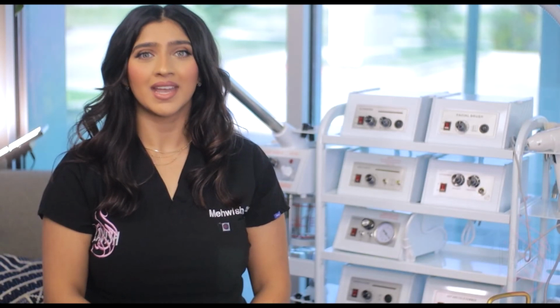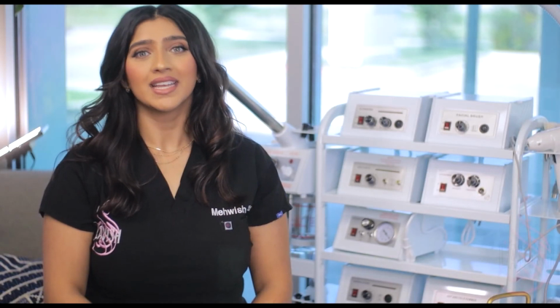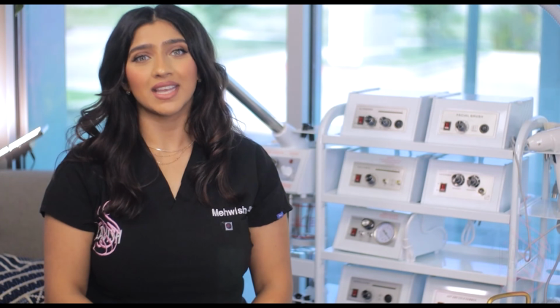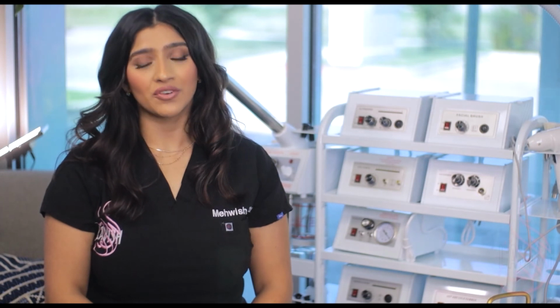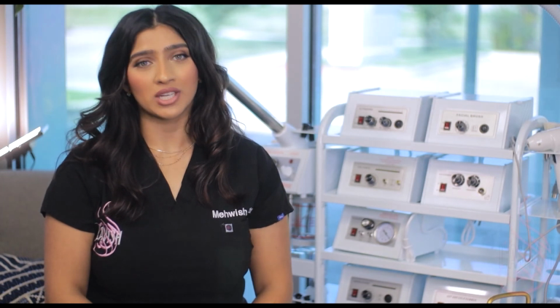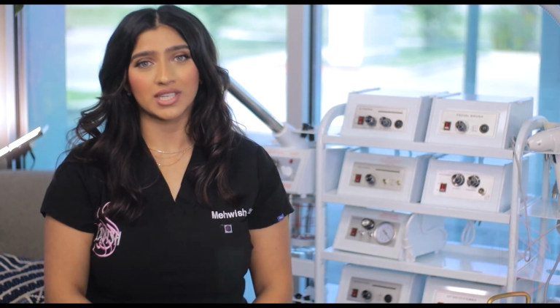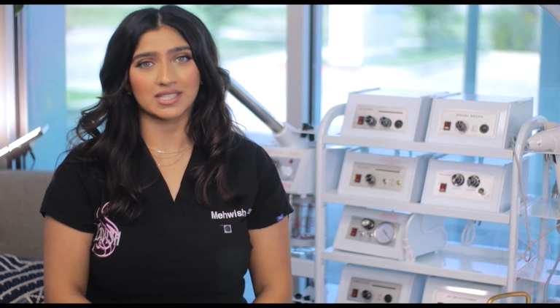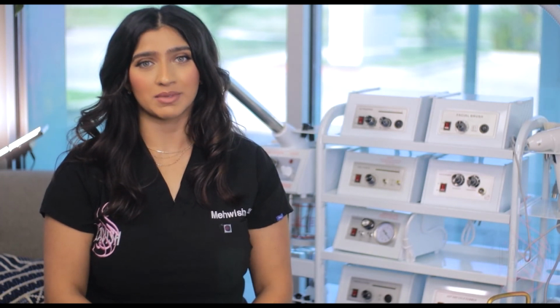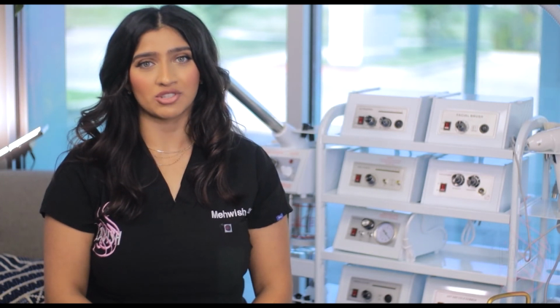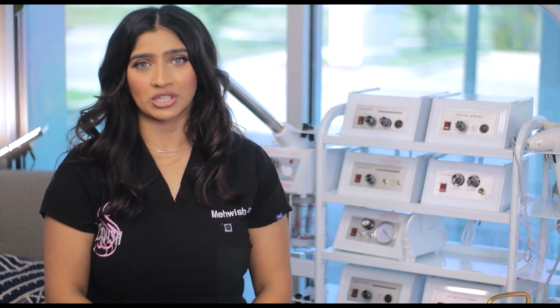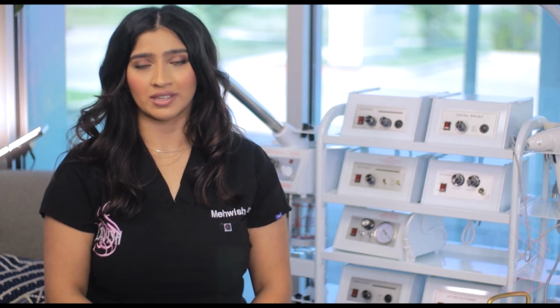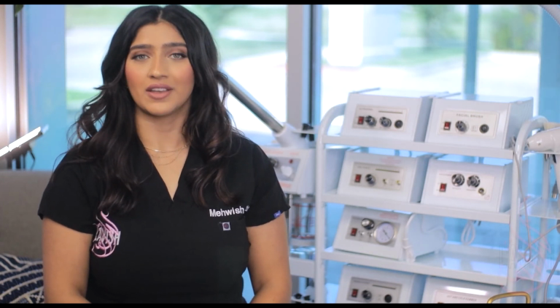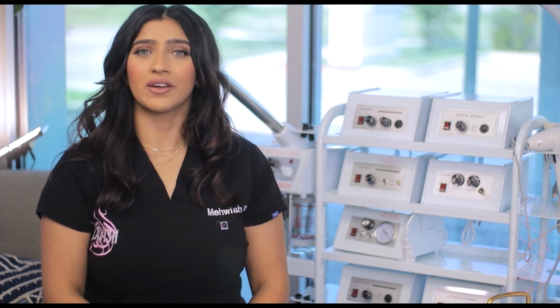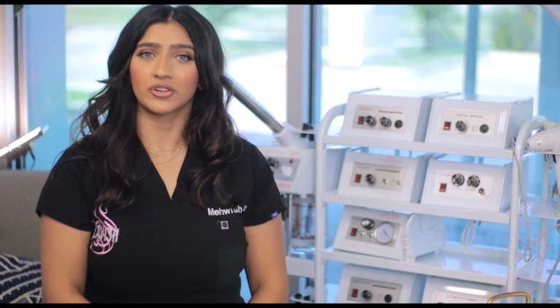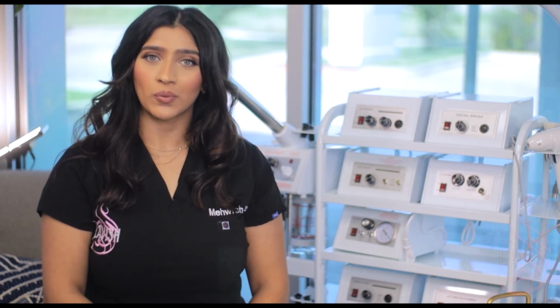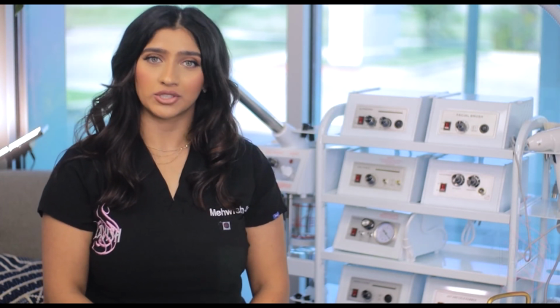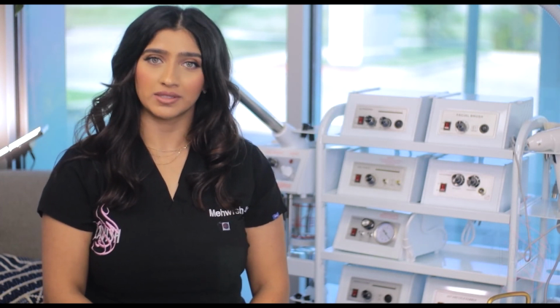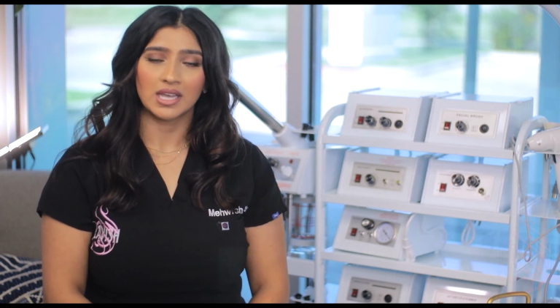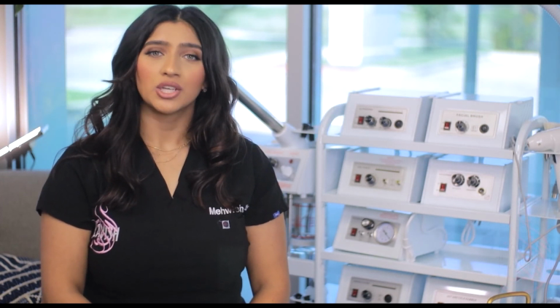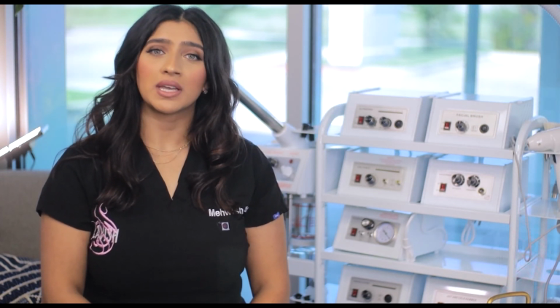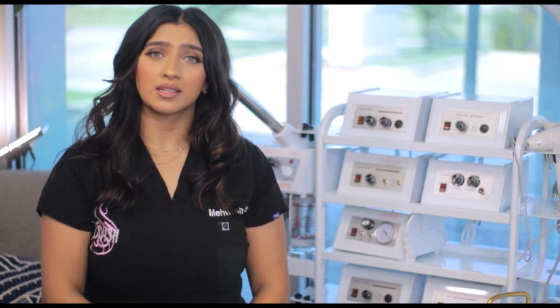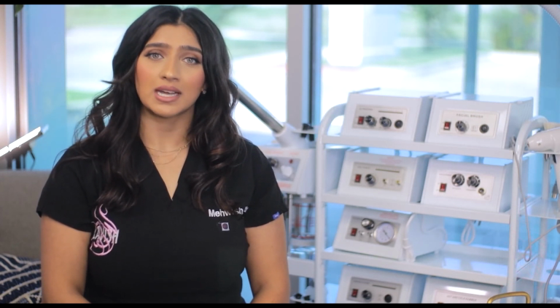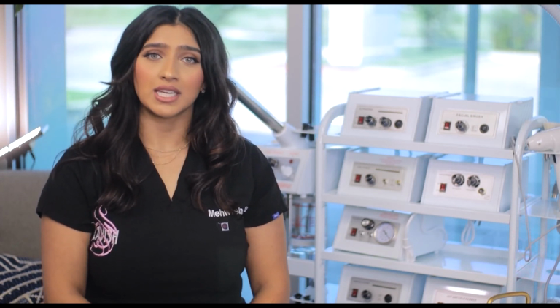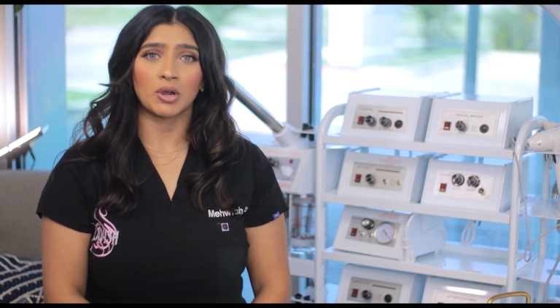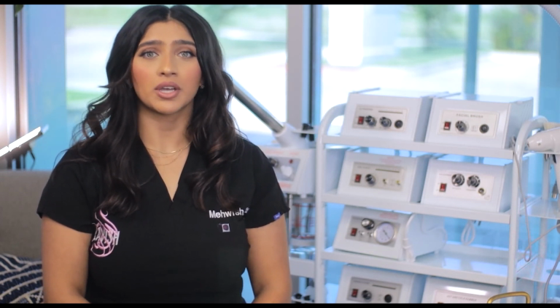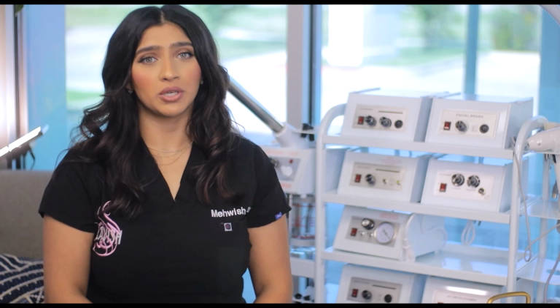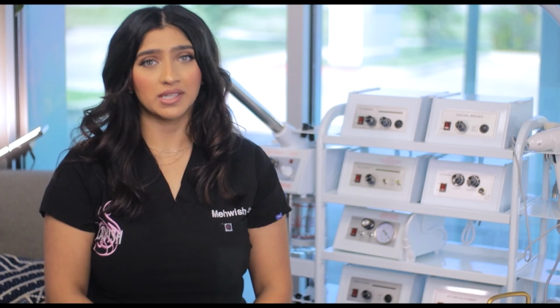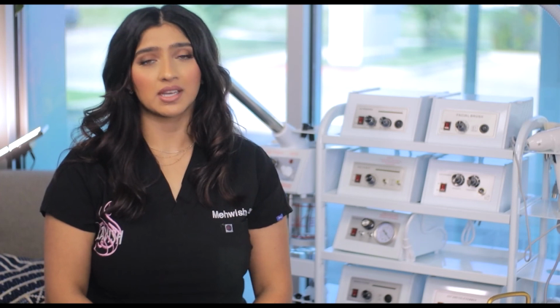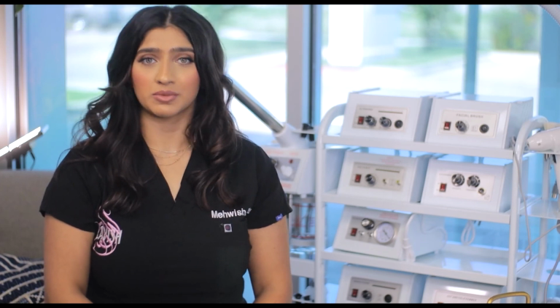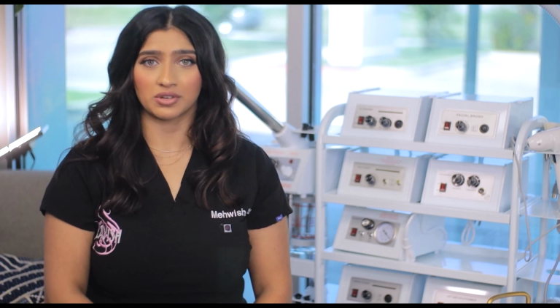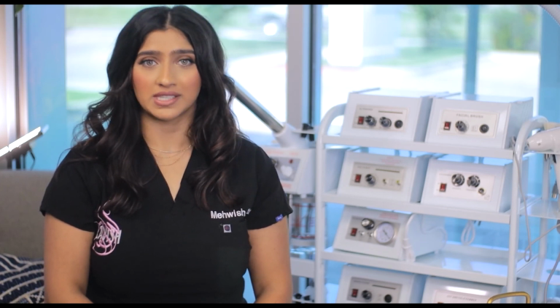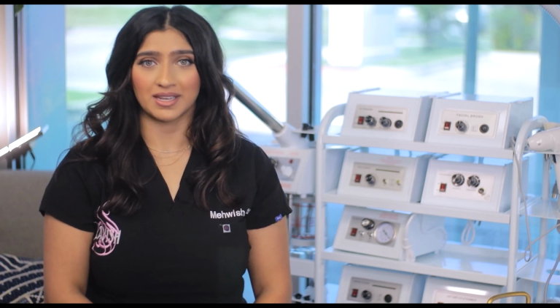Thank you for watching this demonstration. If you have further questions, you can contact Emark Beauty's customer service team.